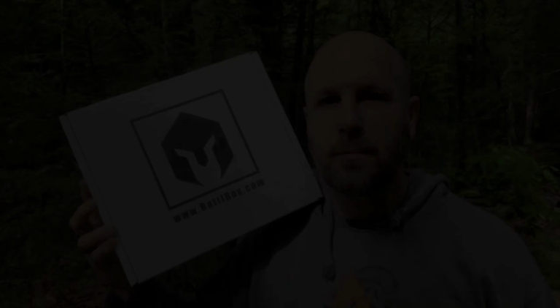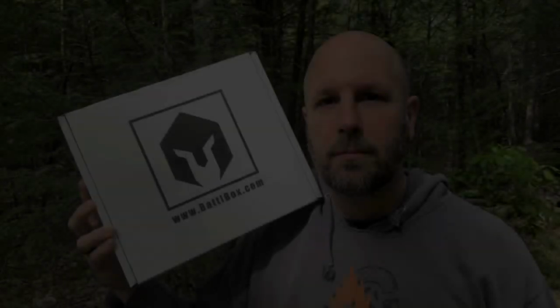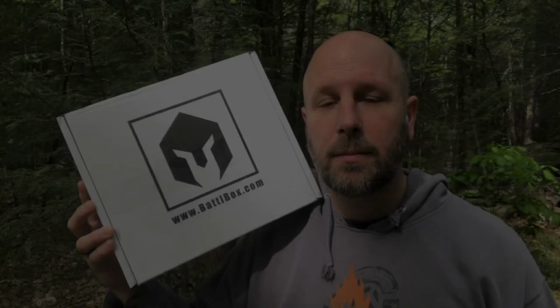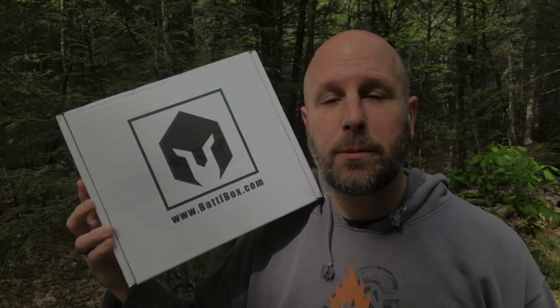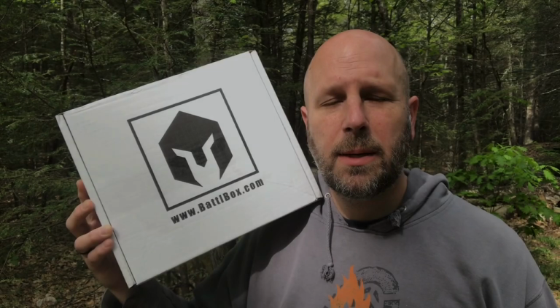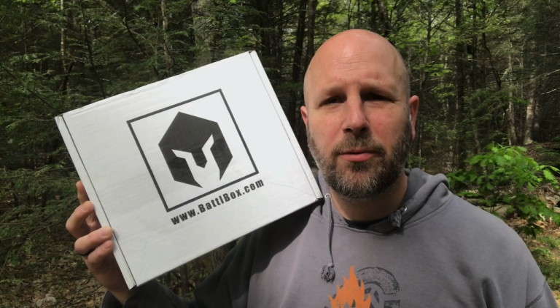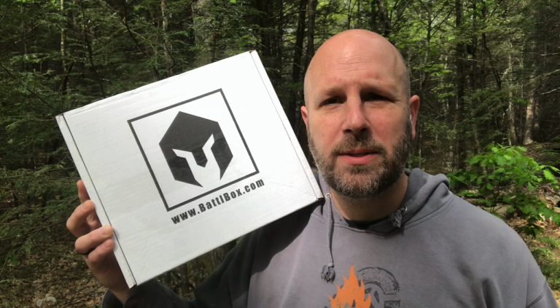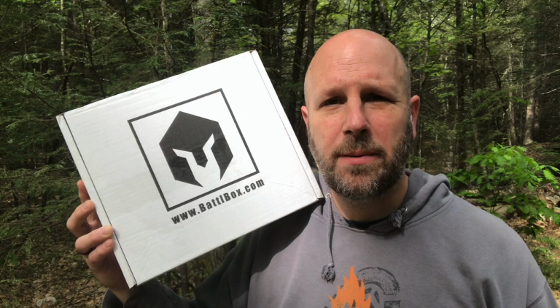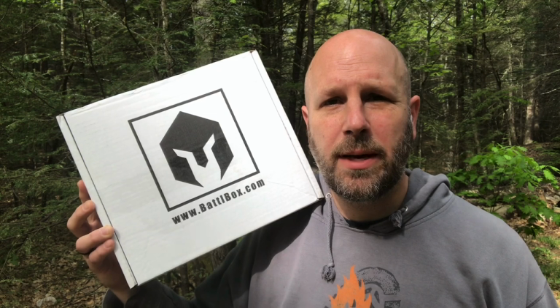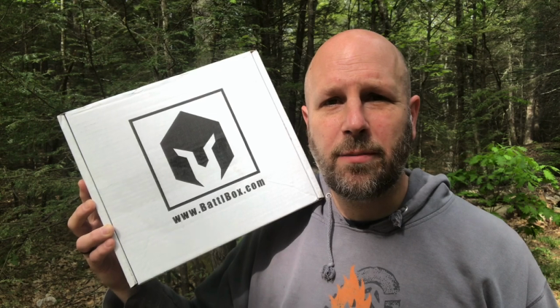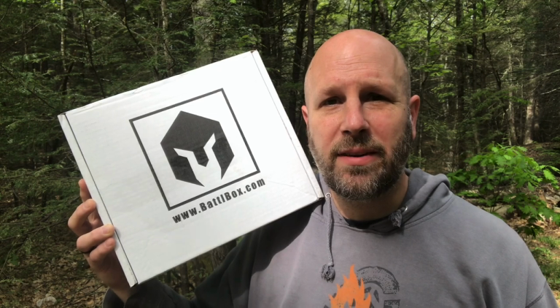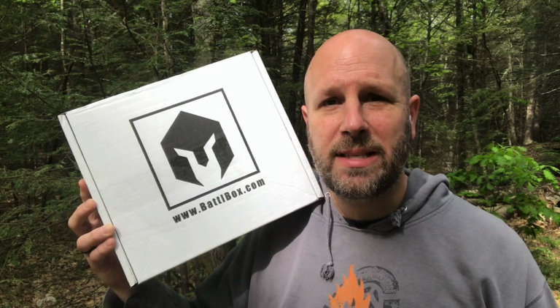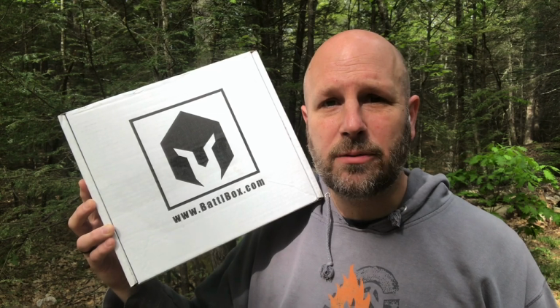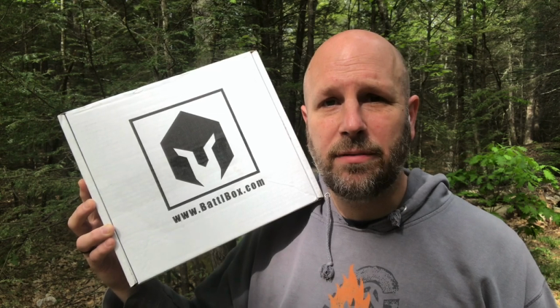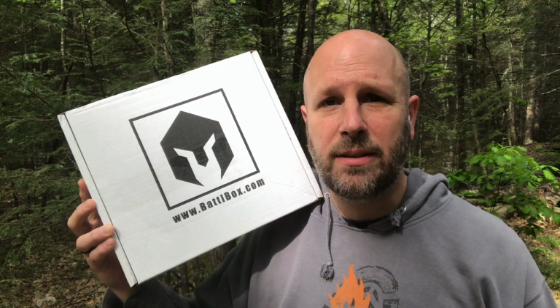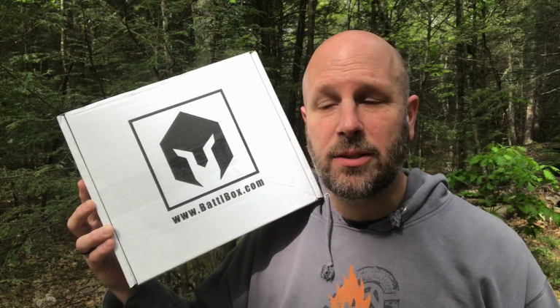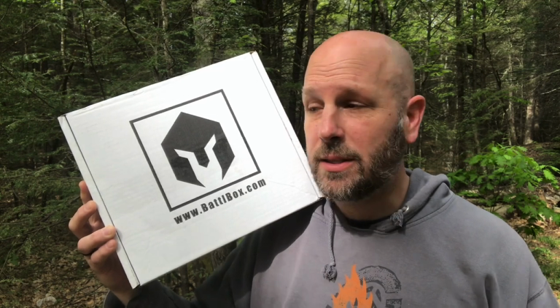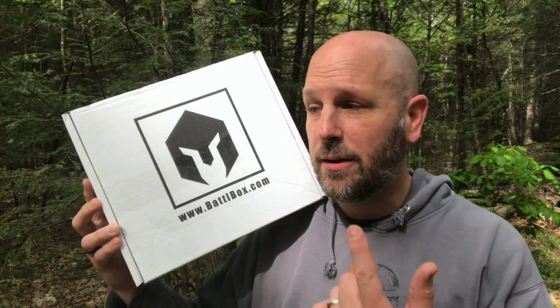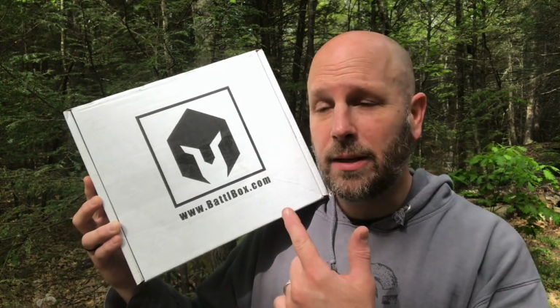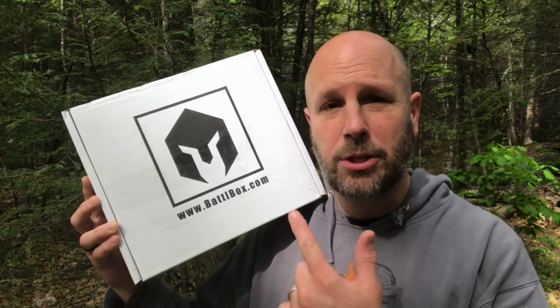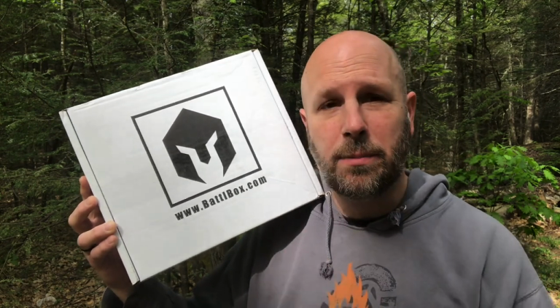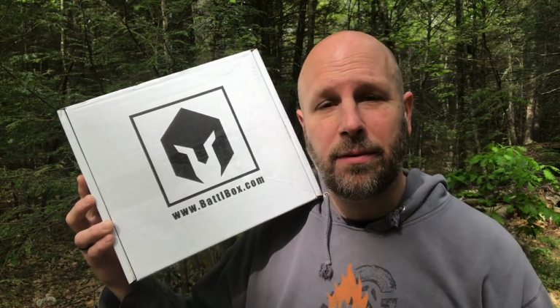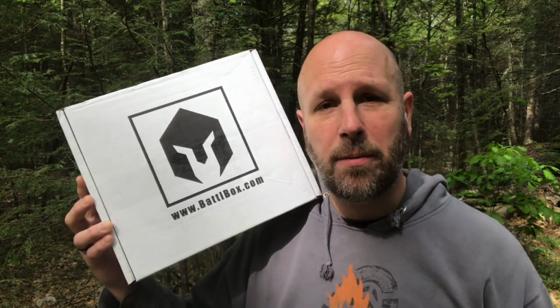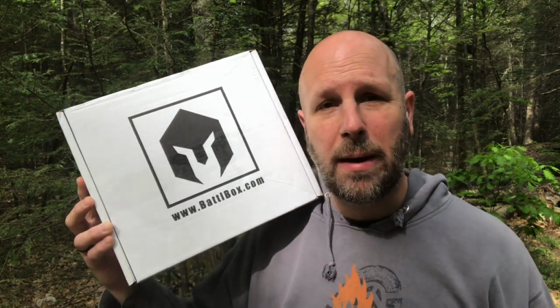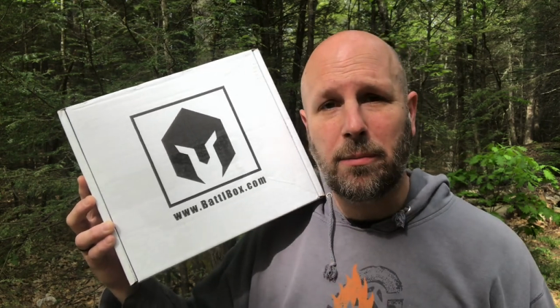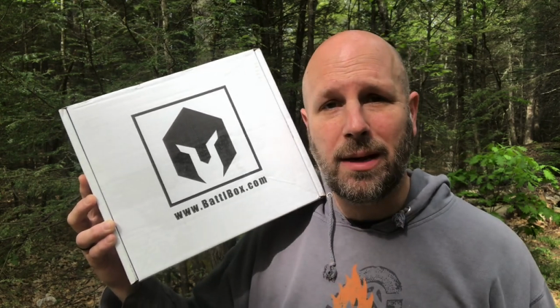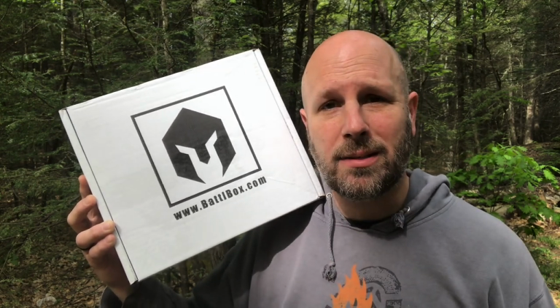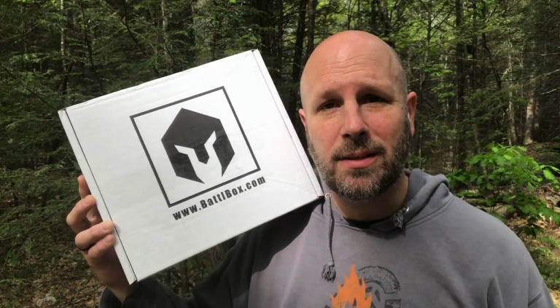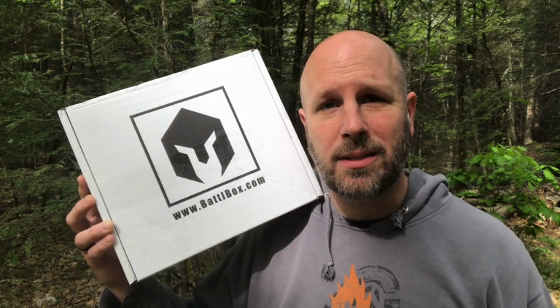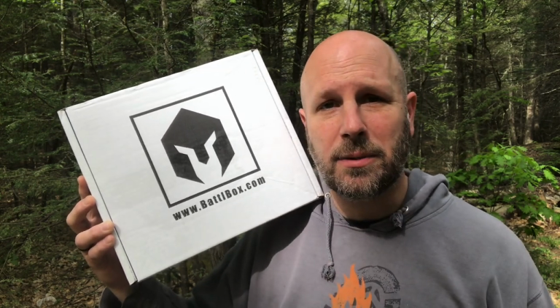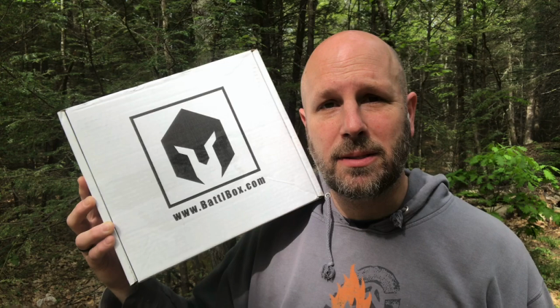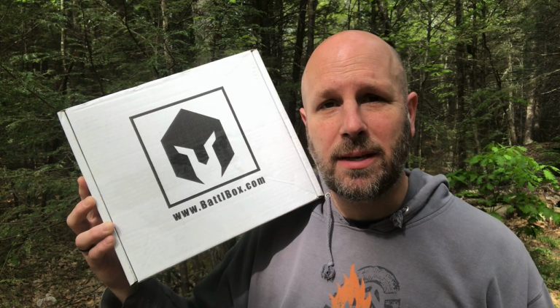Hey, what's up everyone? Tim here from Everyday Tactical Vids. Just got our latest shipment from BattleBox. Let's see what's inside.